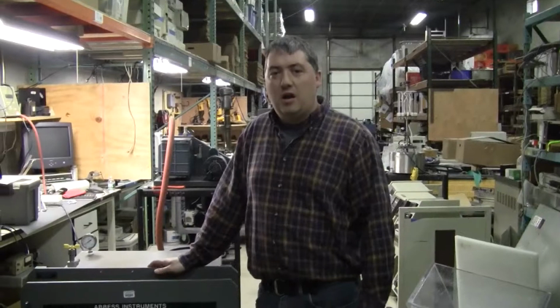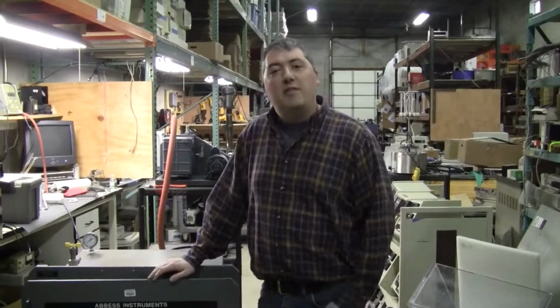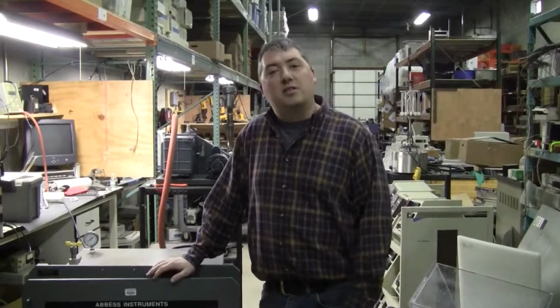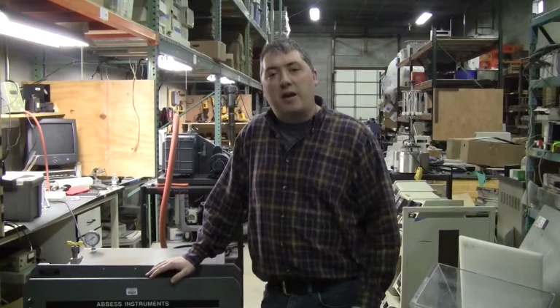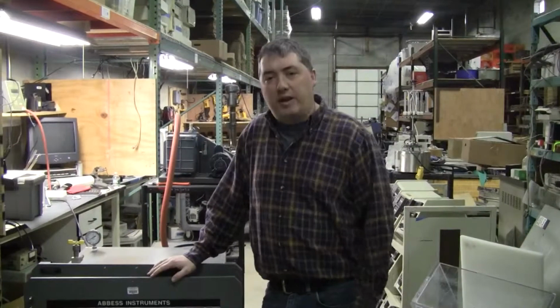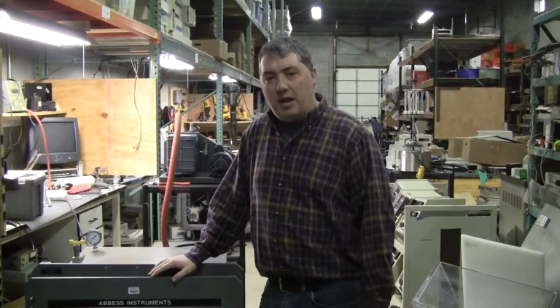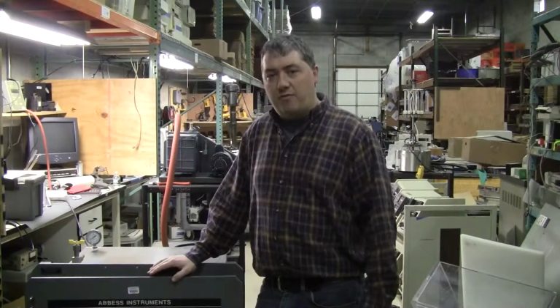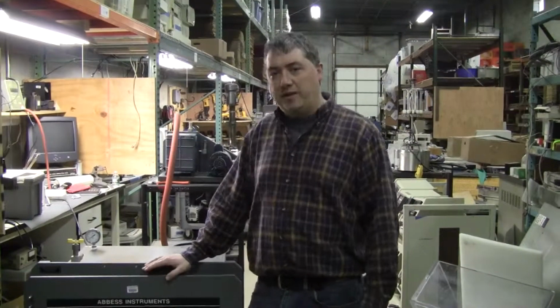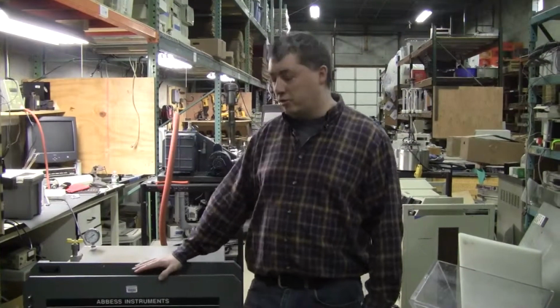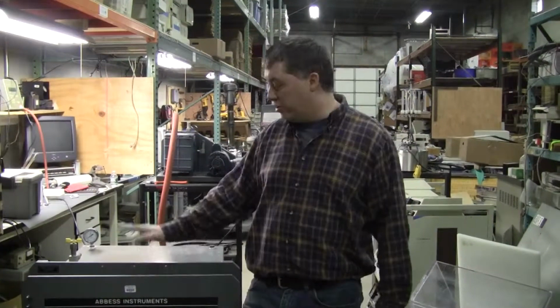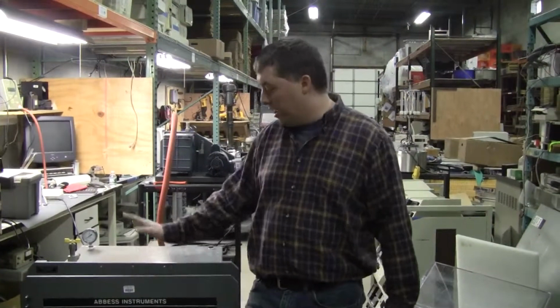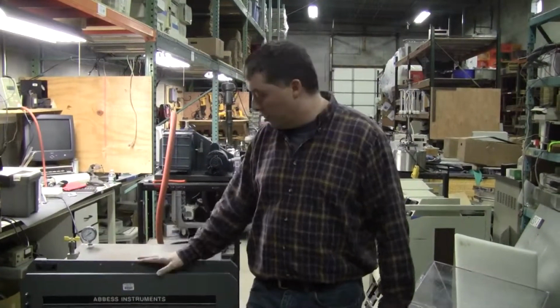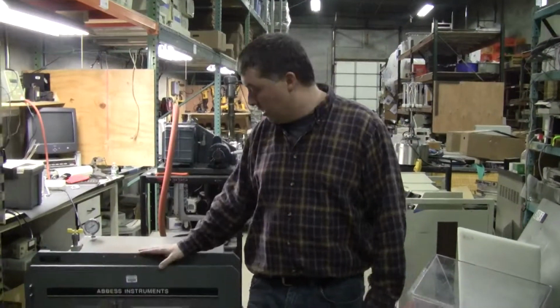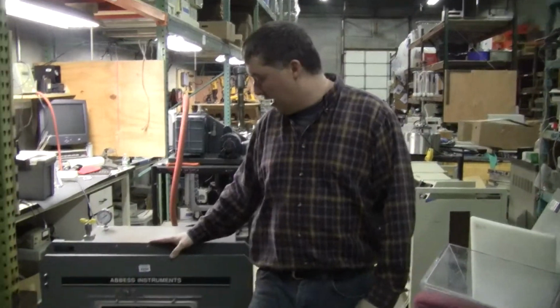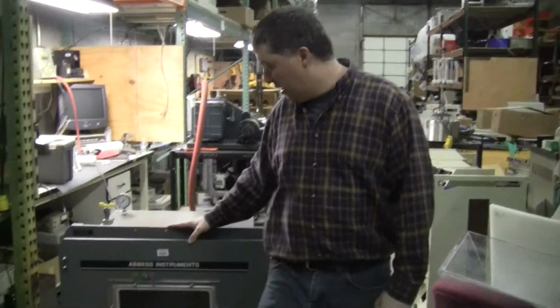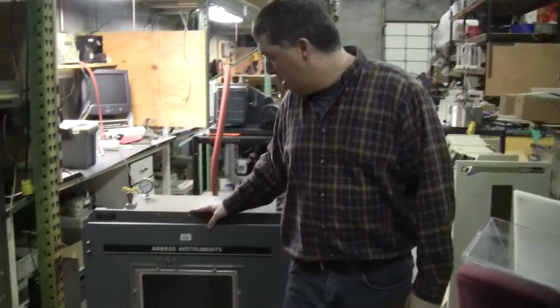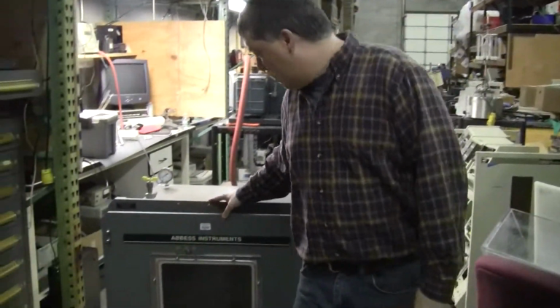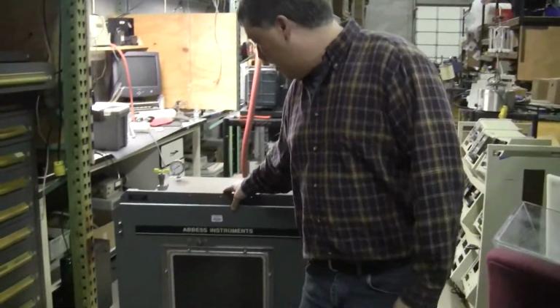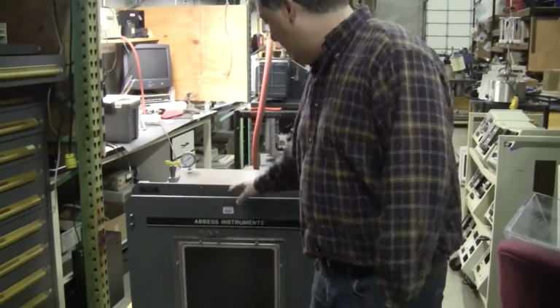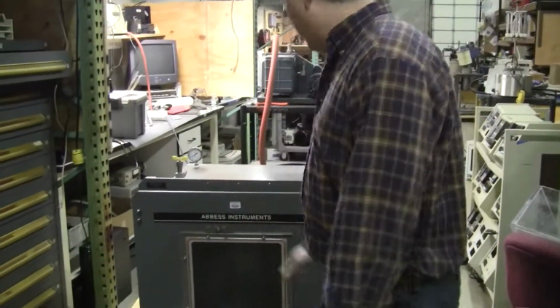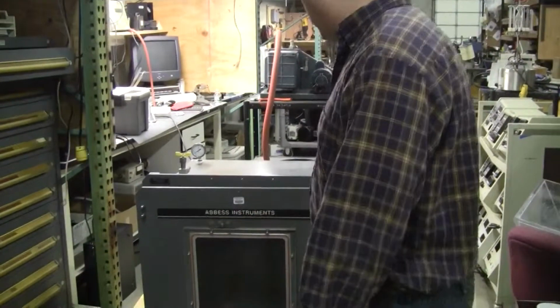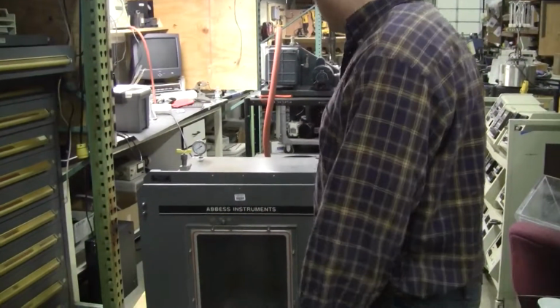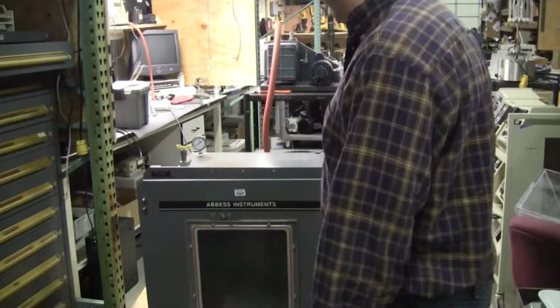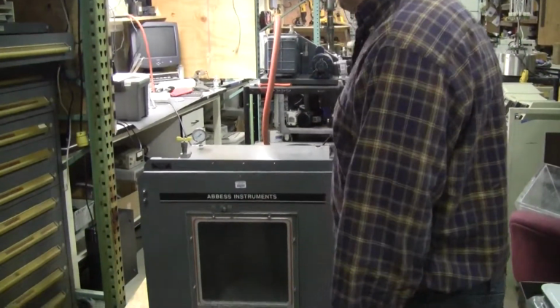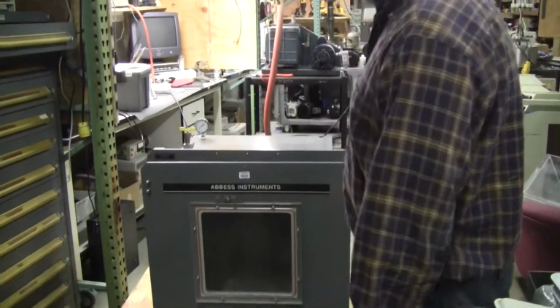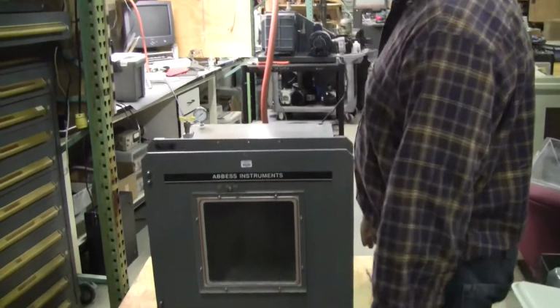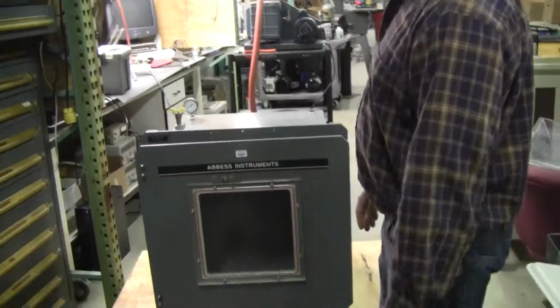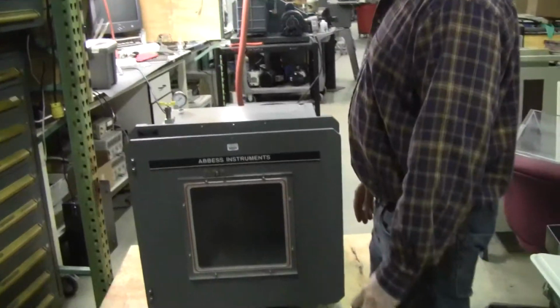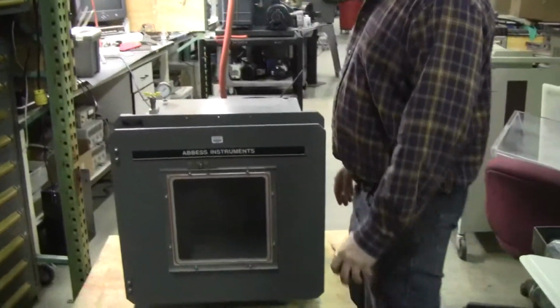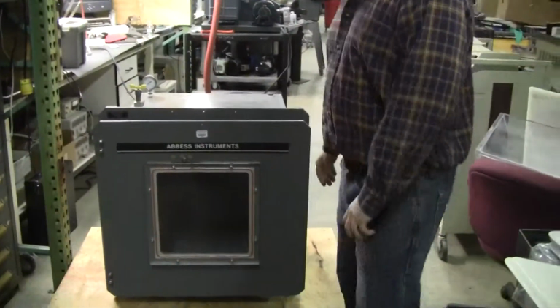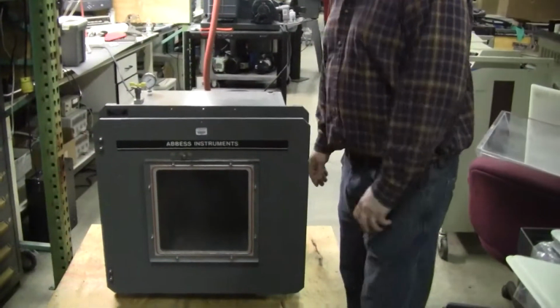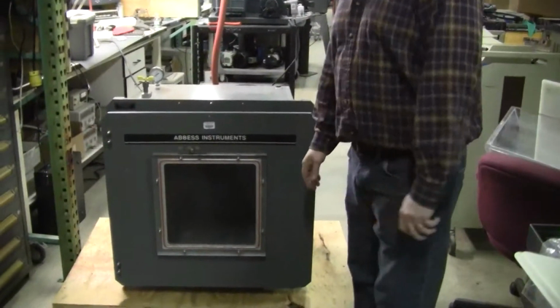Hi, this is Michael Nakedow from Hitech Trader. Today we're looking at a Best Instruments Vacuum Degasser.